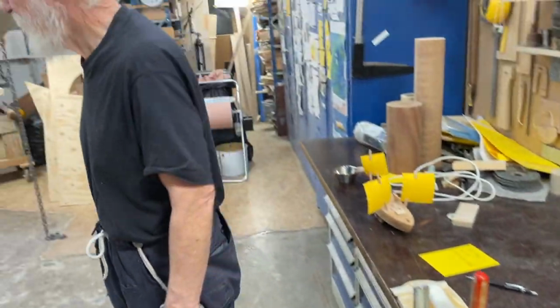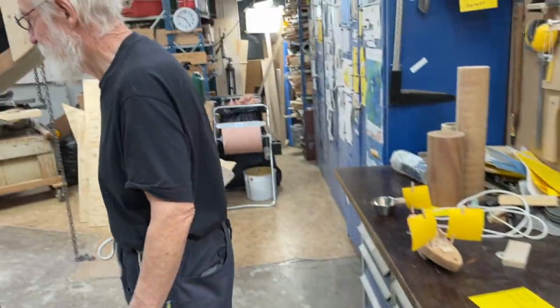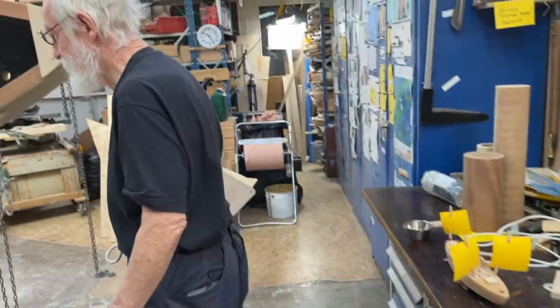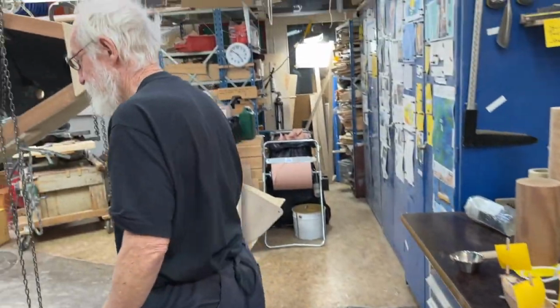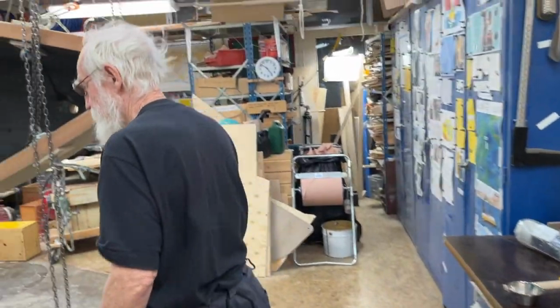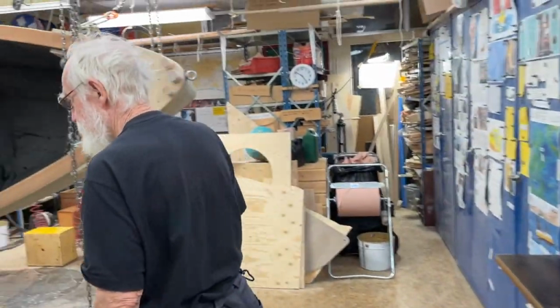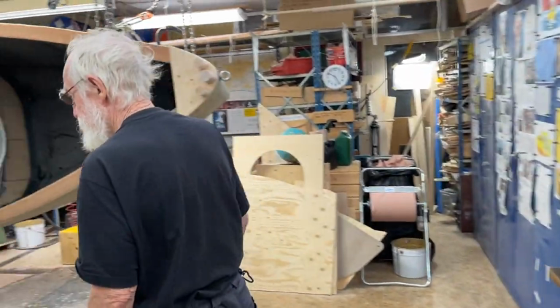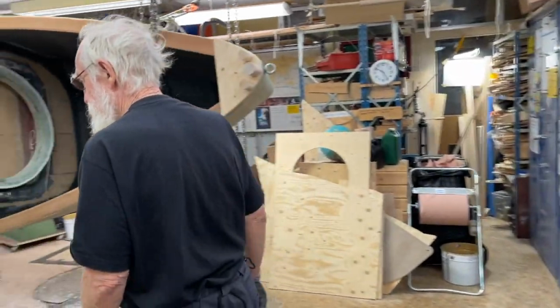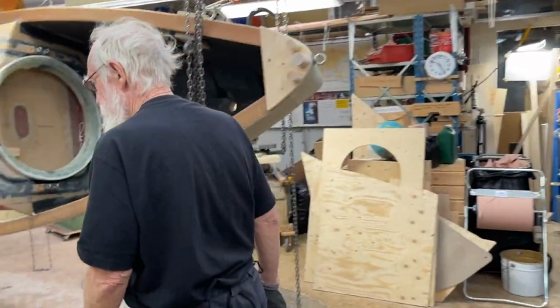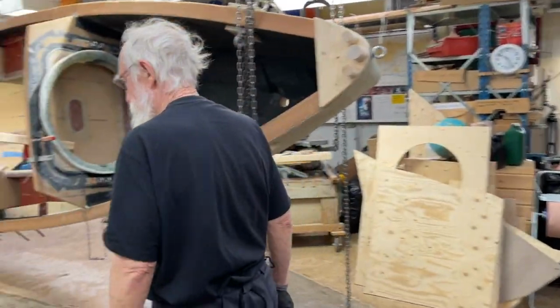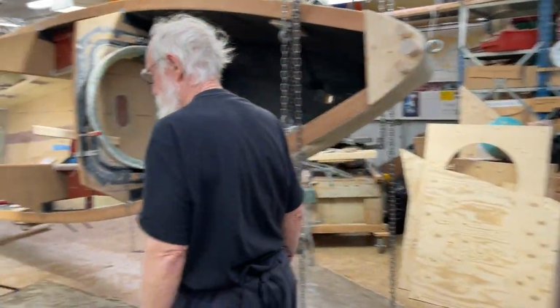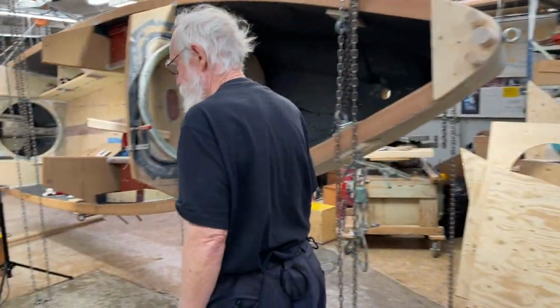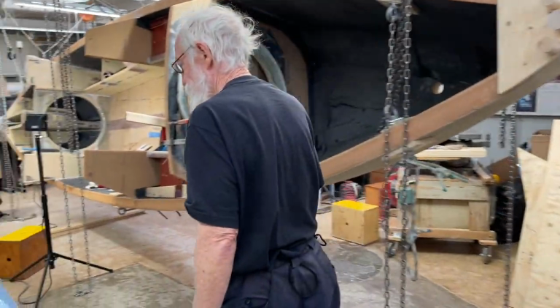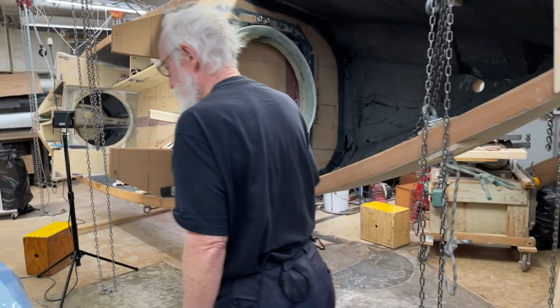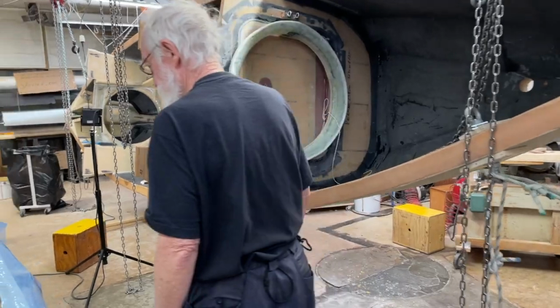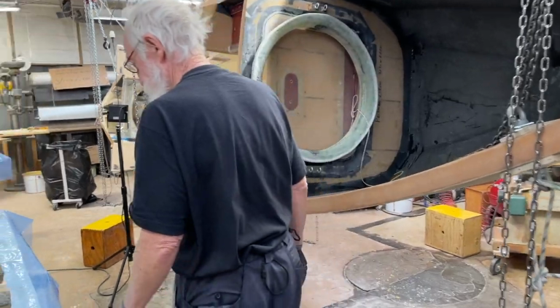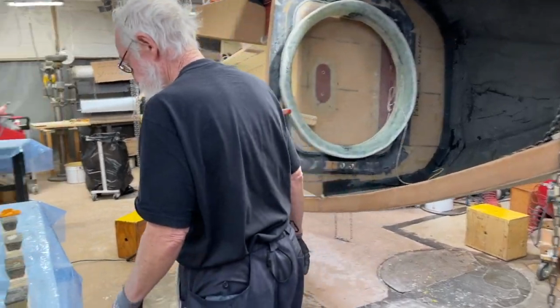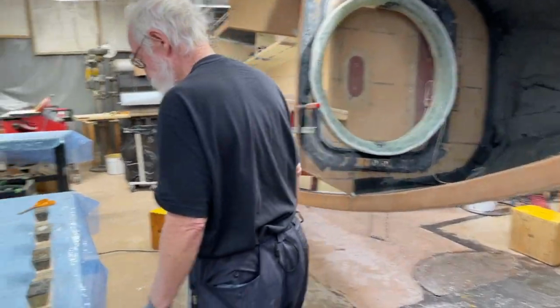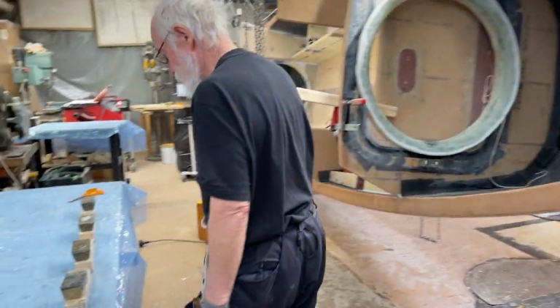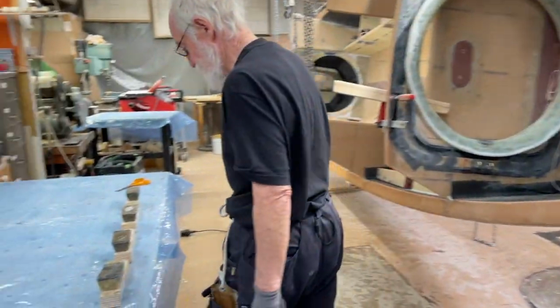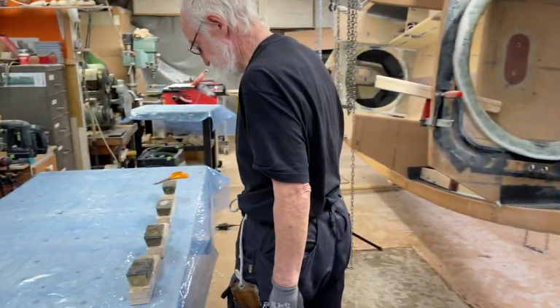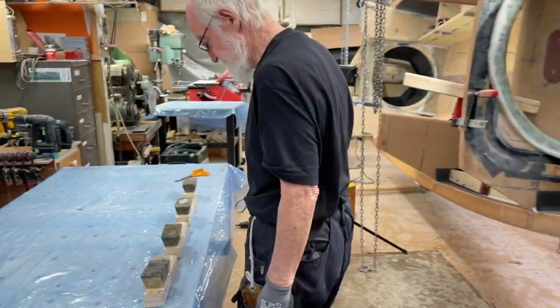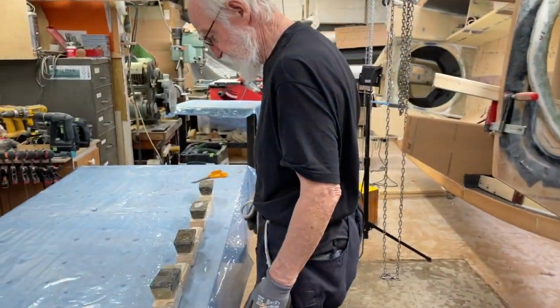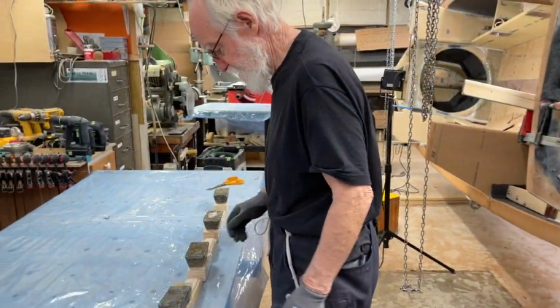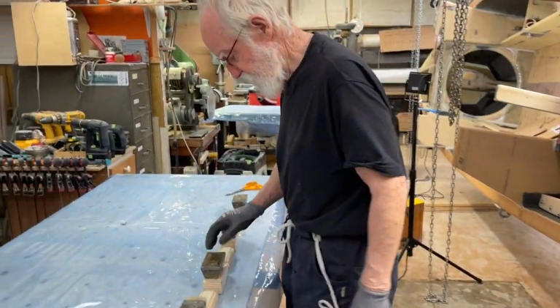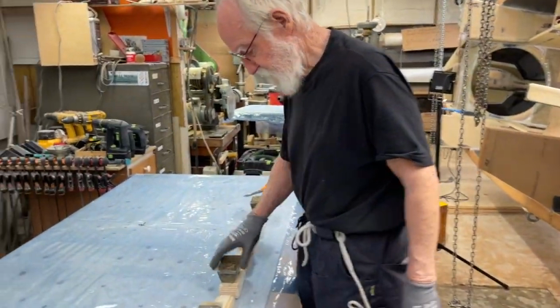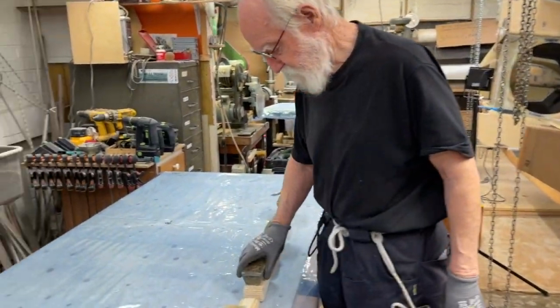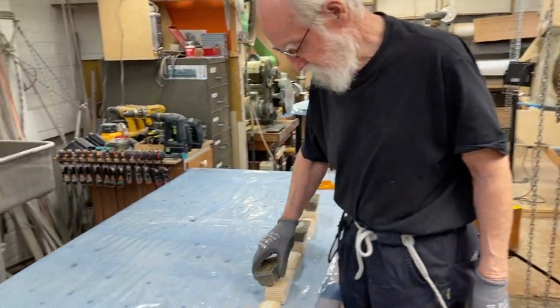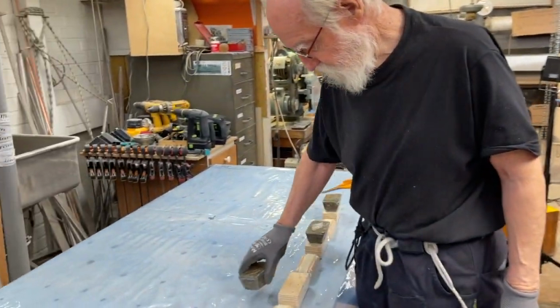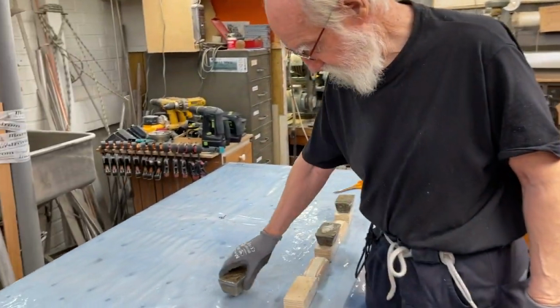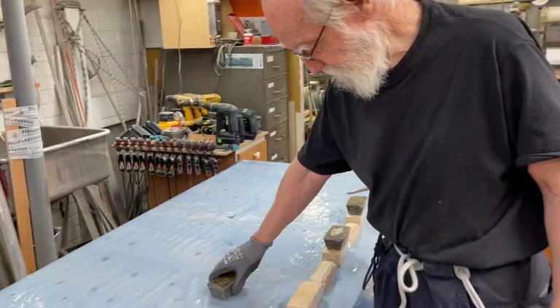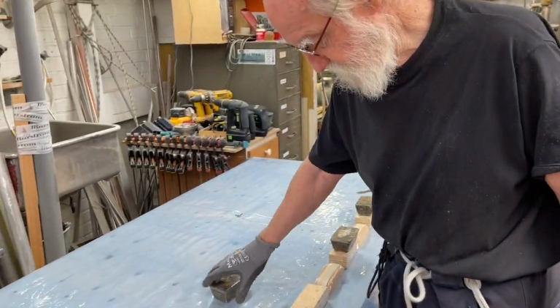And then, now I'm doing my test. There's the rails. There's the rails.